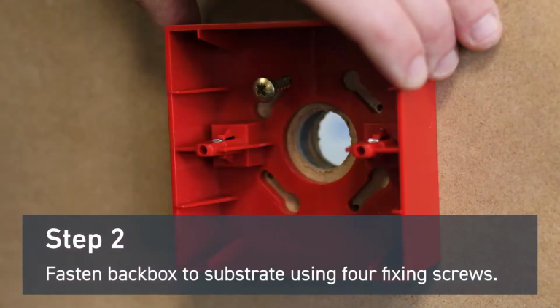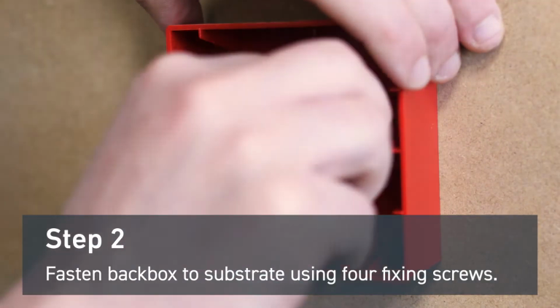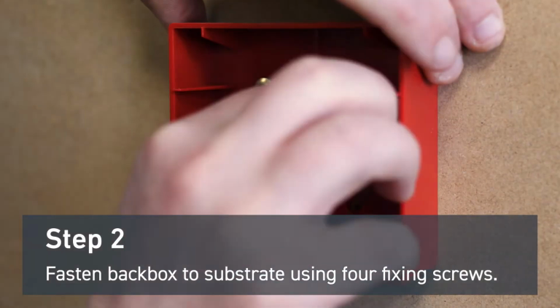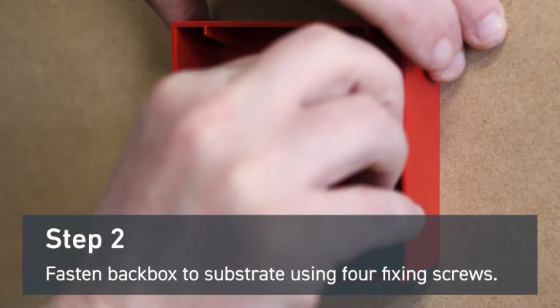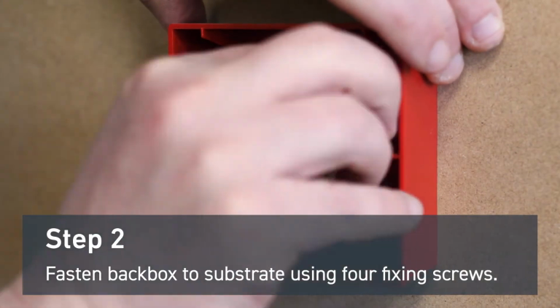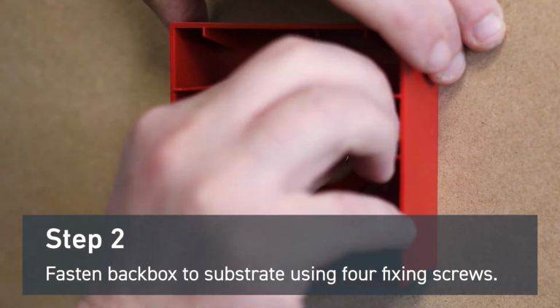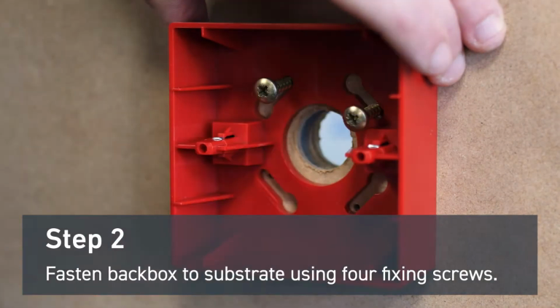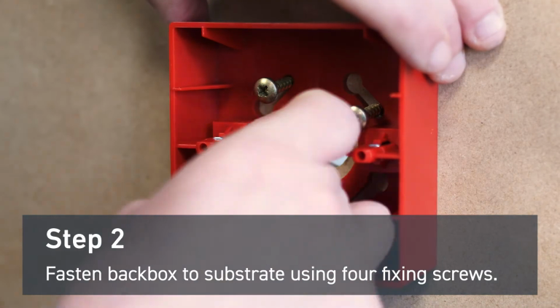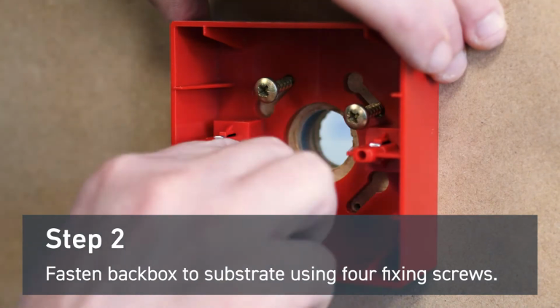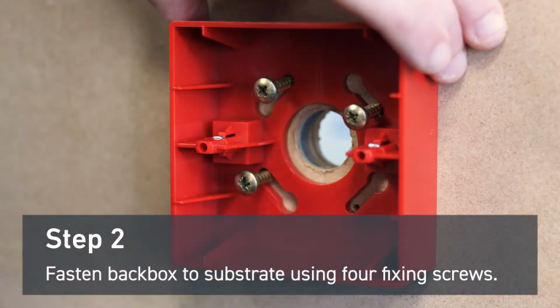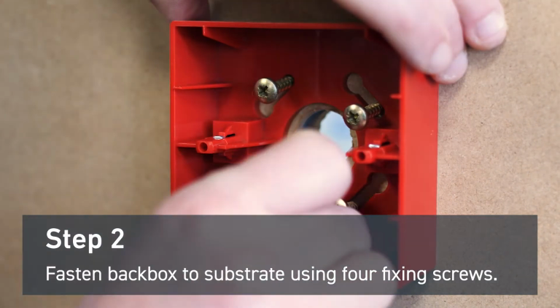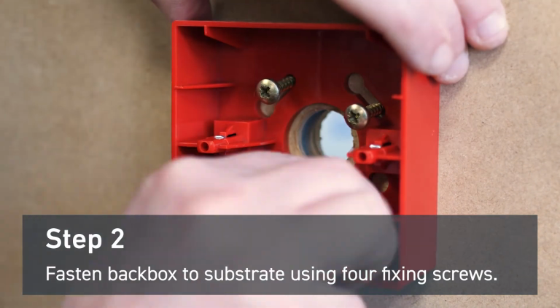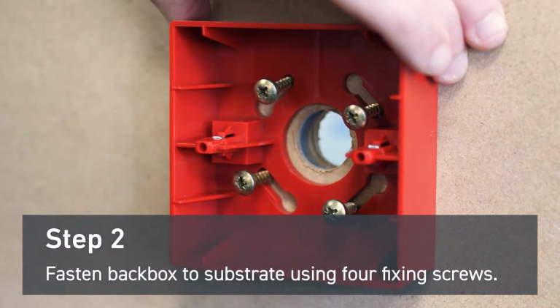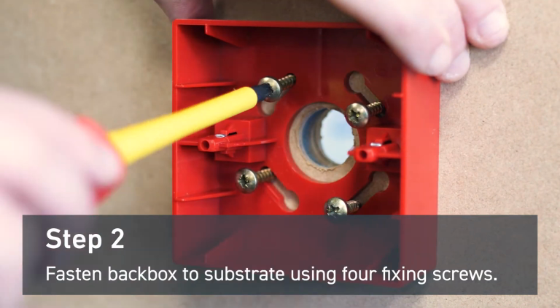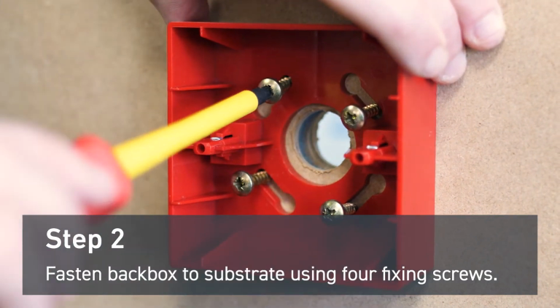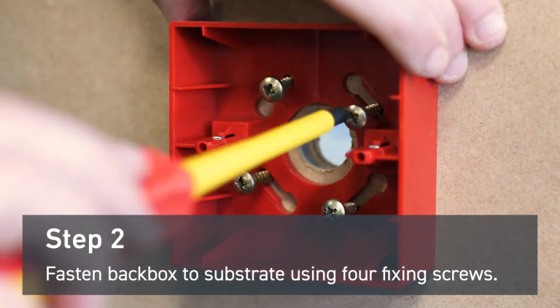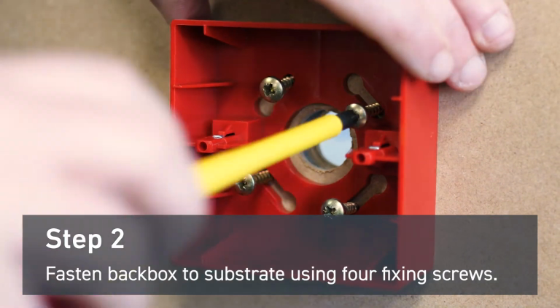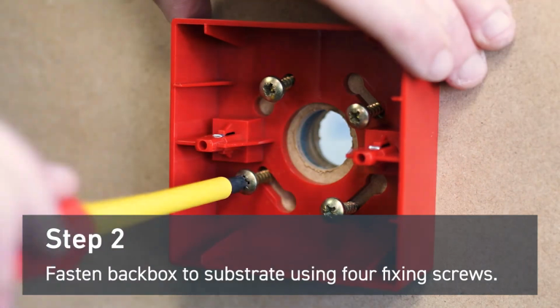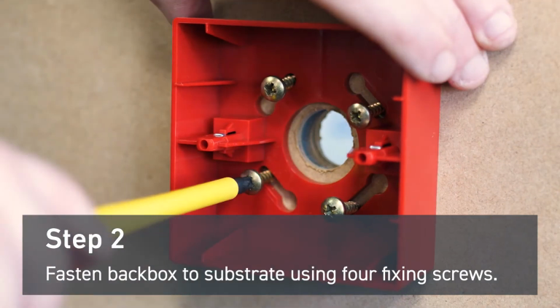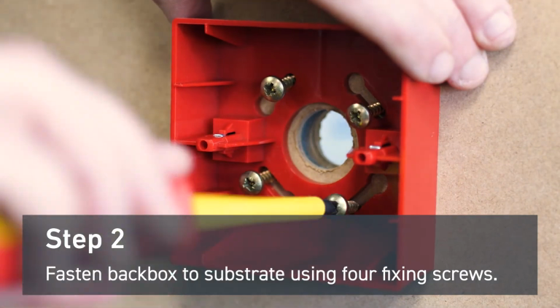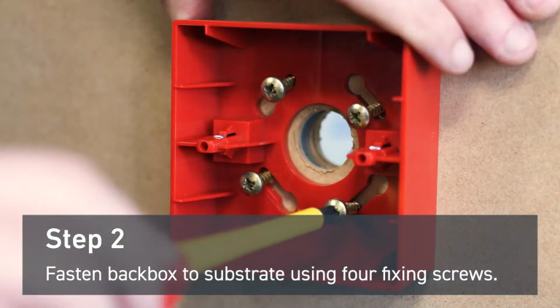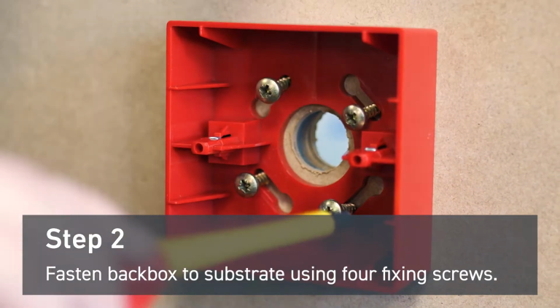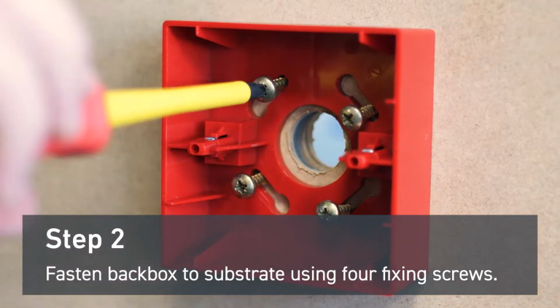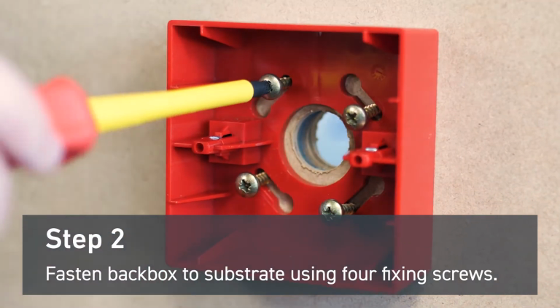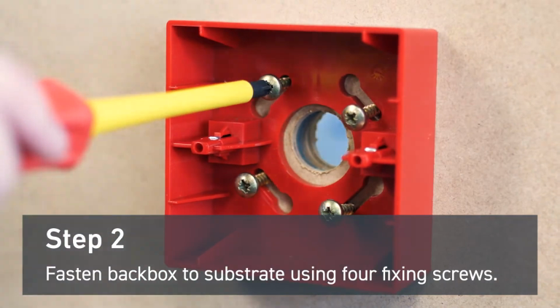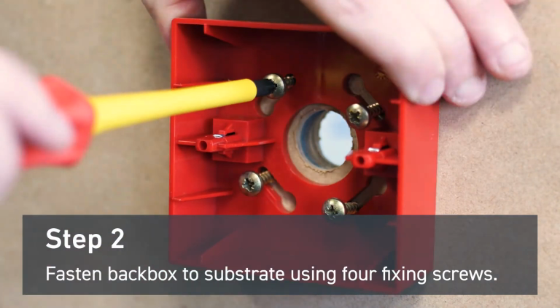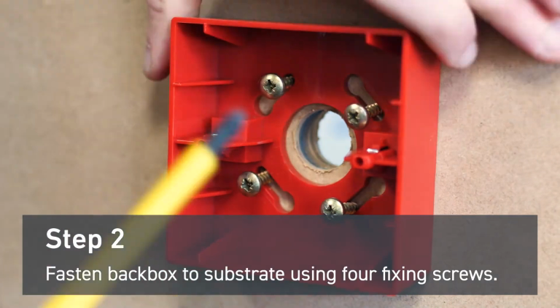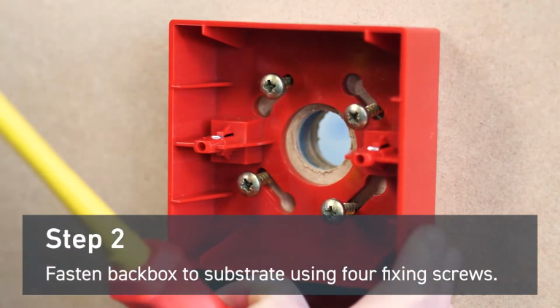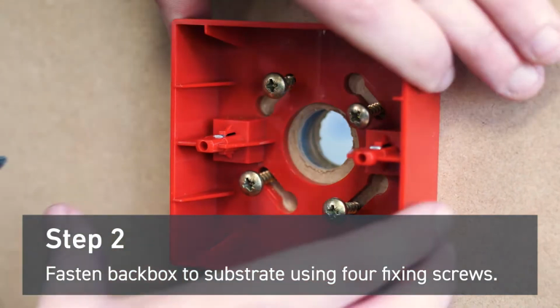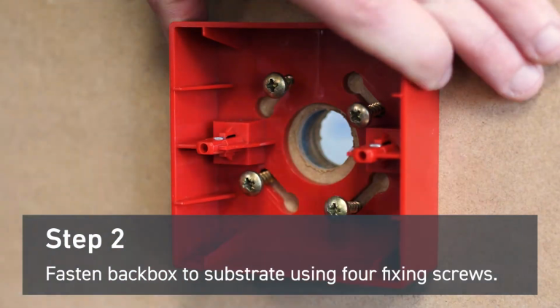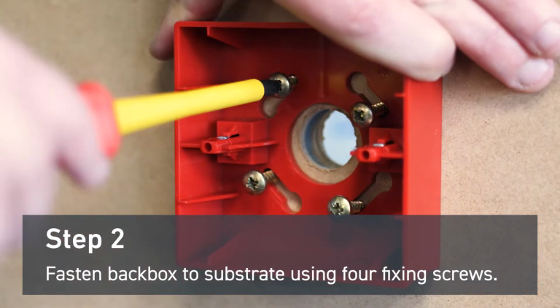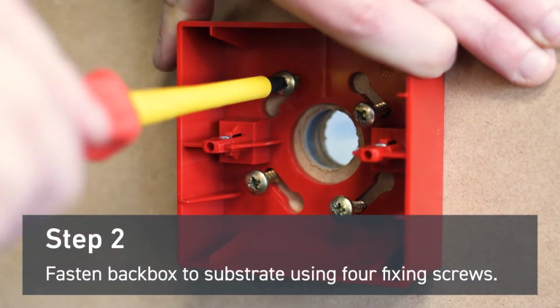Fasten the manual callpoint back box to the substrate using four fixing screws. Make sure it is level and secure.